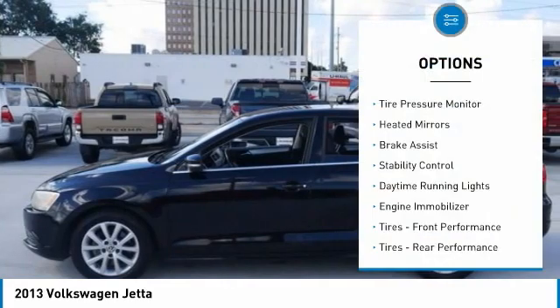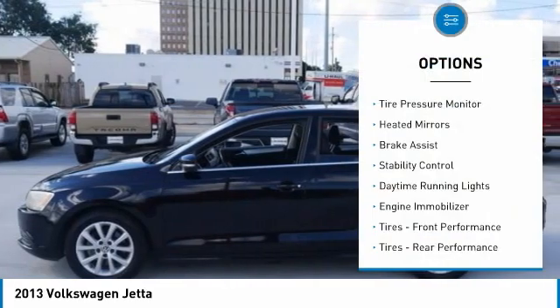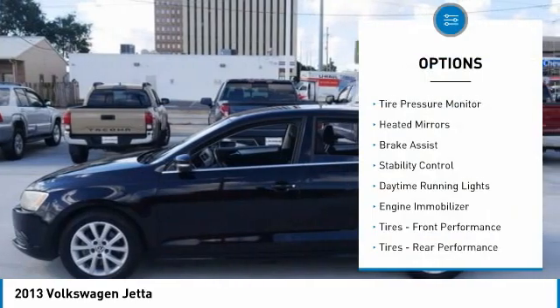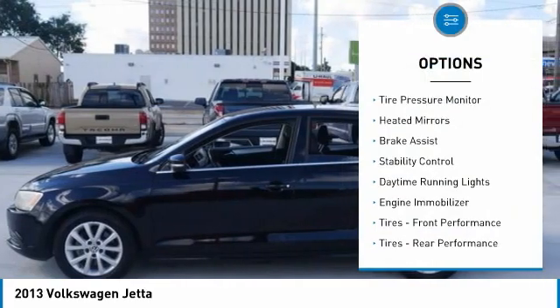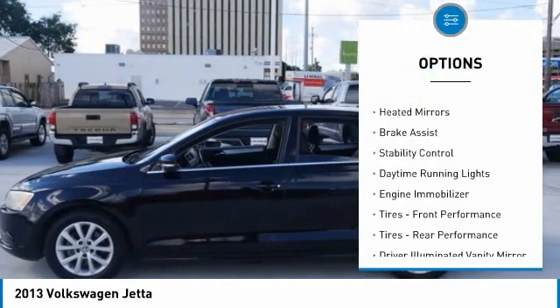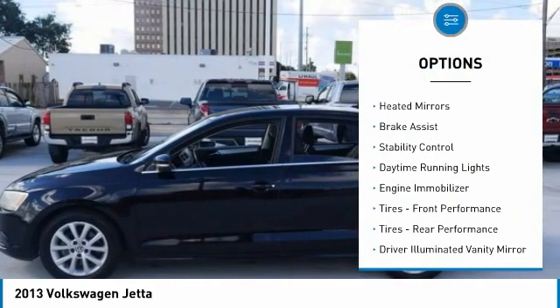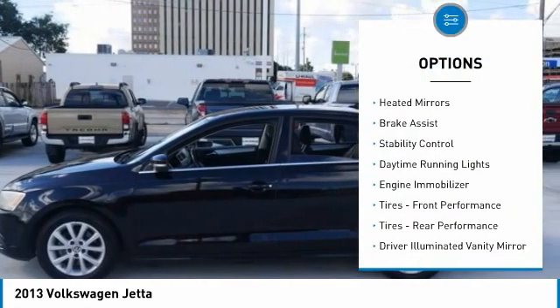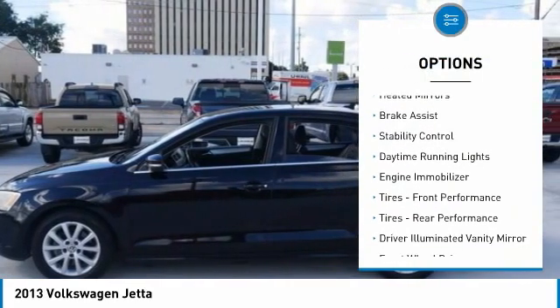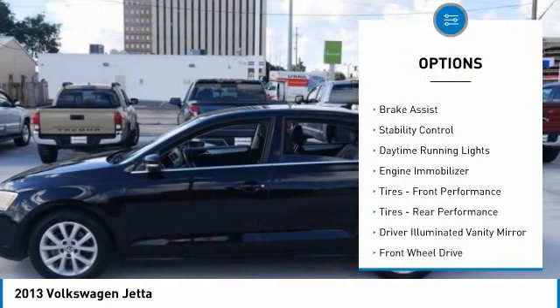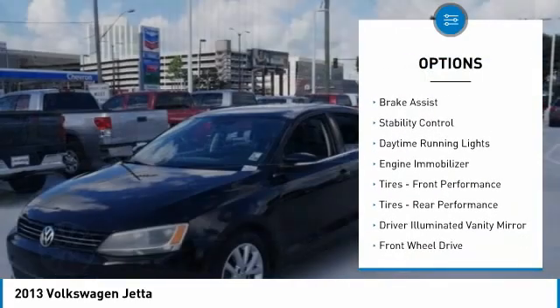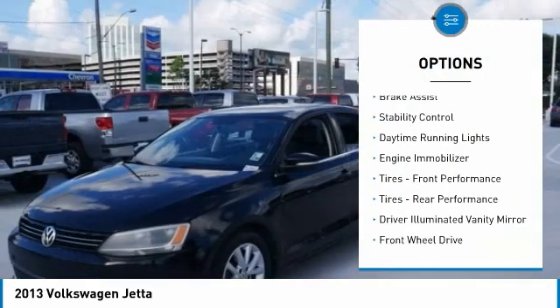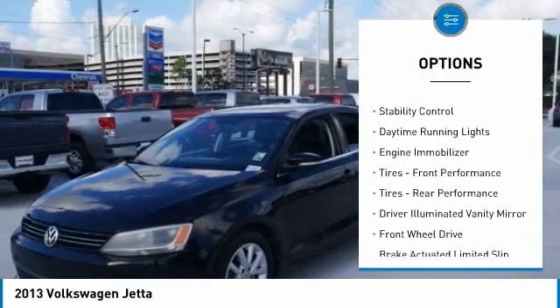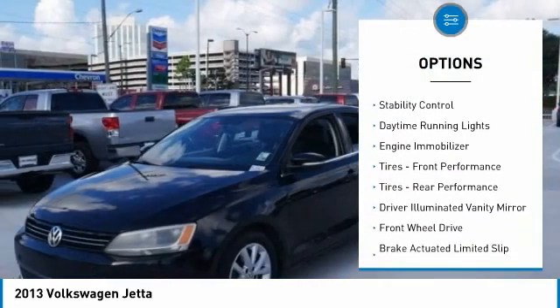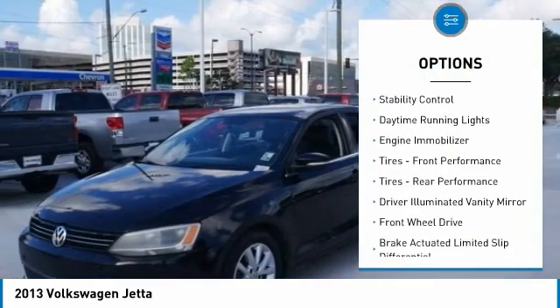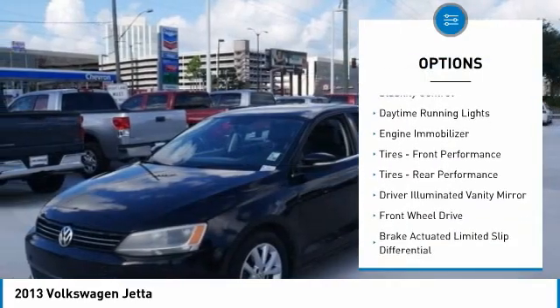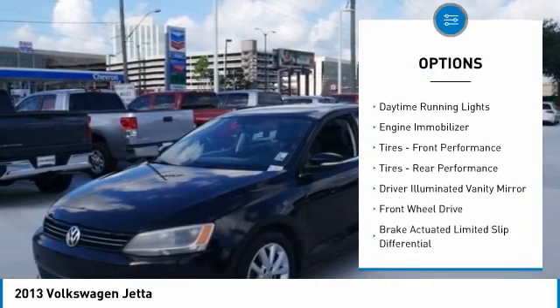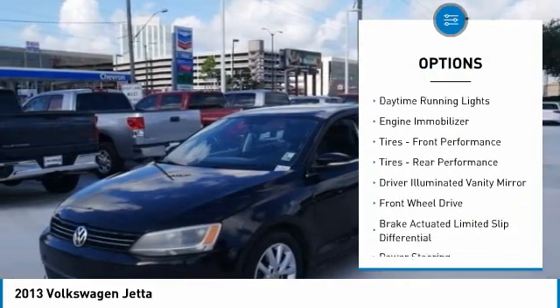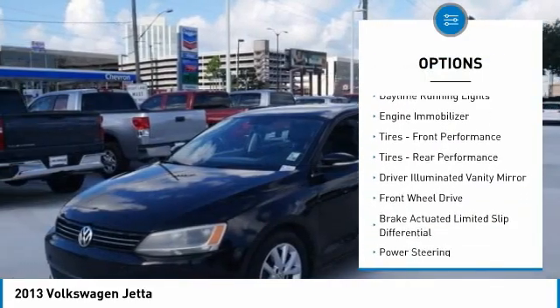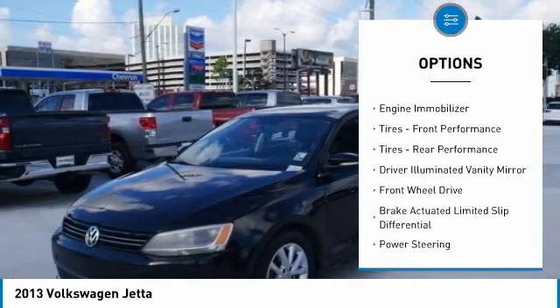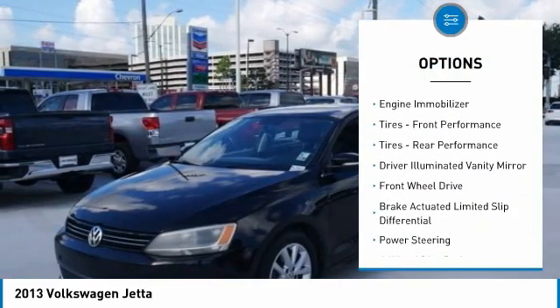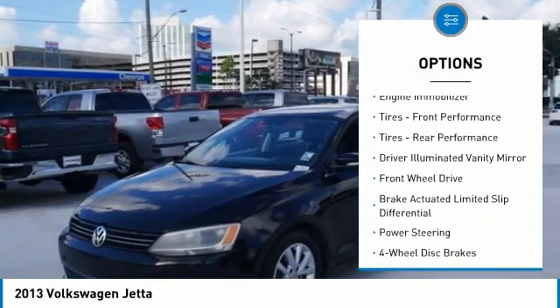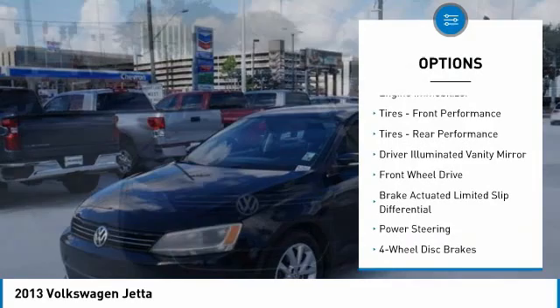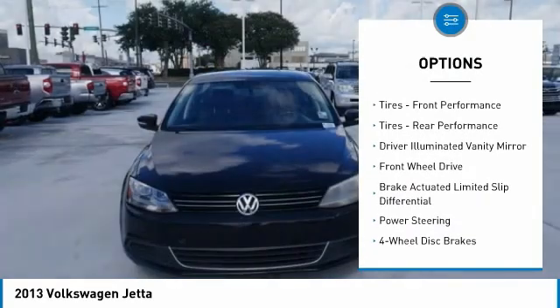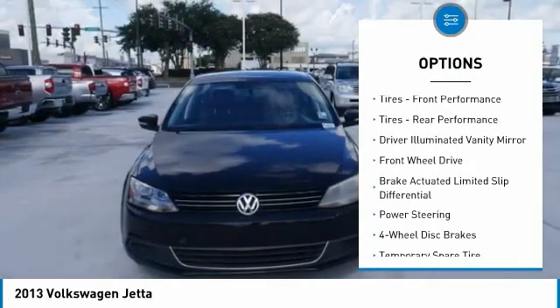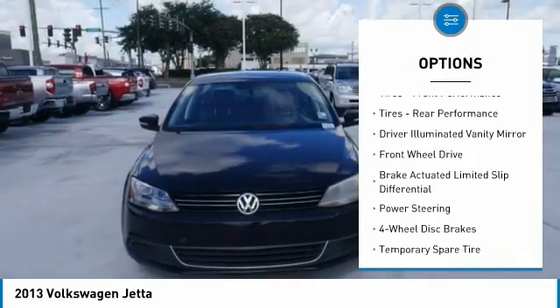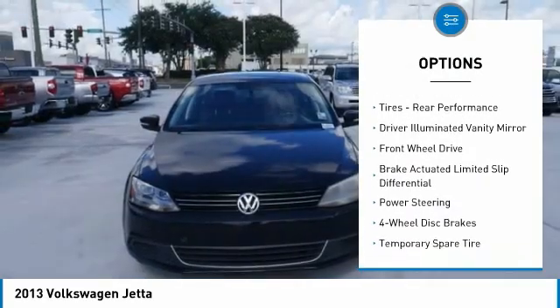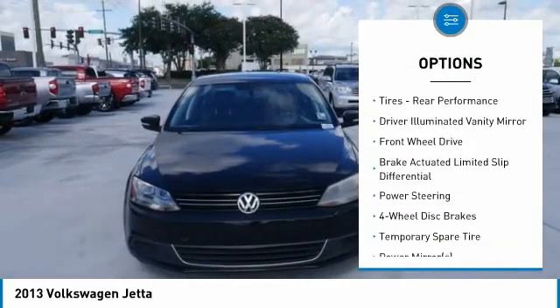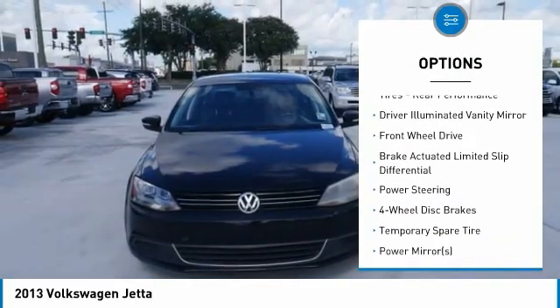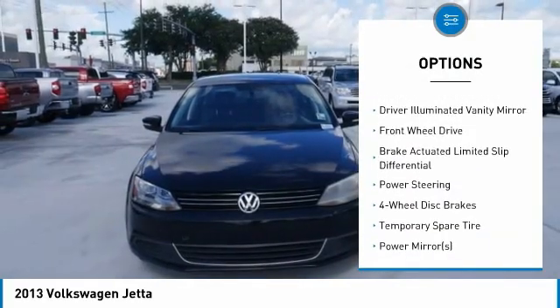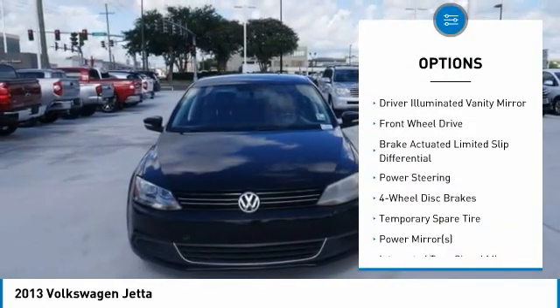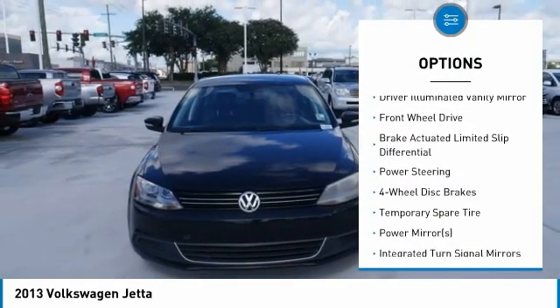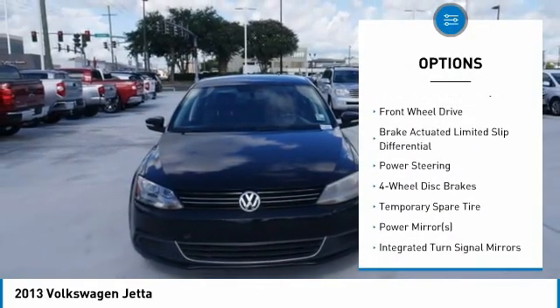Tire pressure monitor. Heated mirrors. Brake assist. Stability control. Daytime running lights. Engine immobilizer.